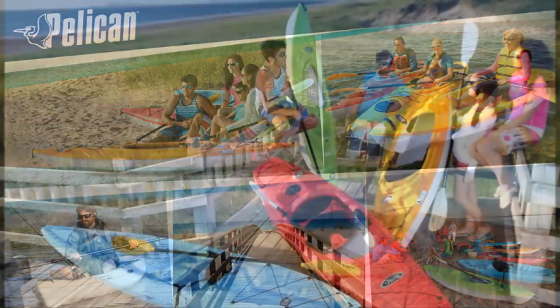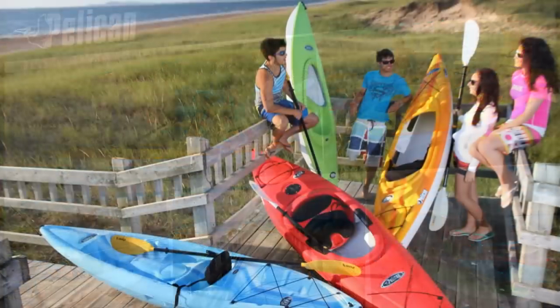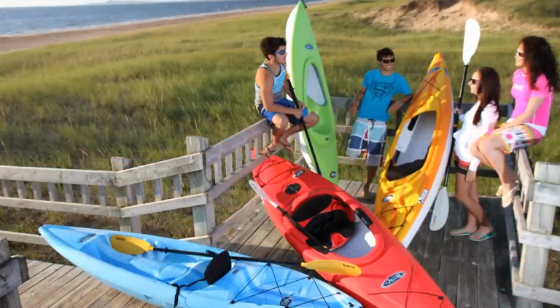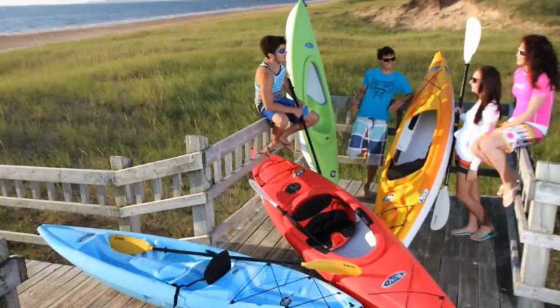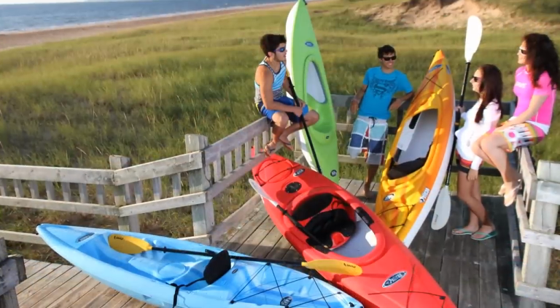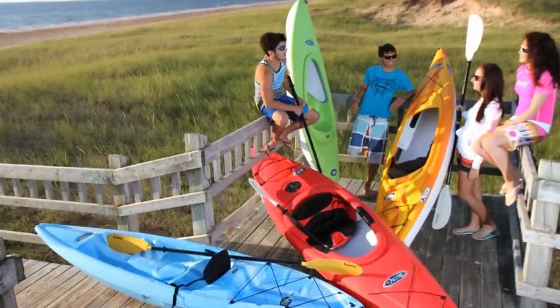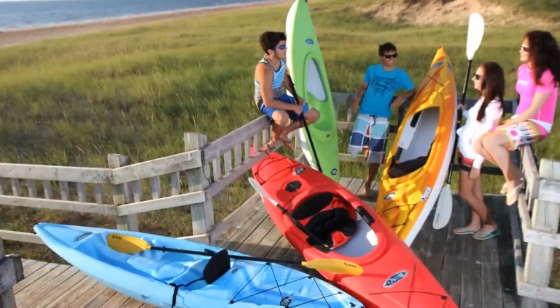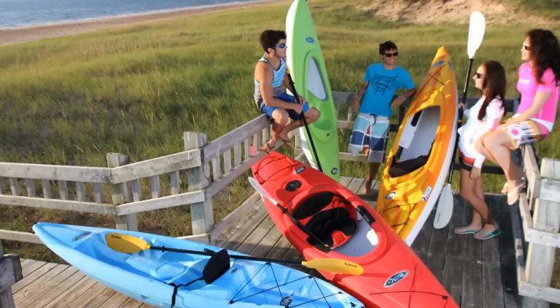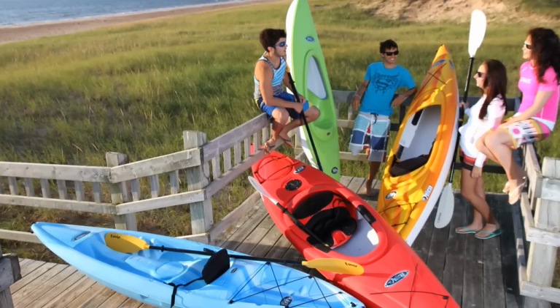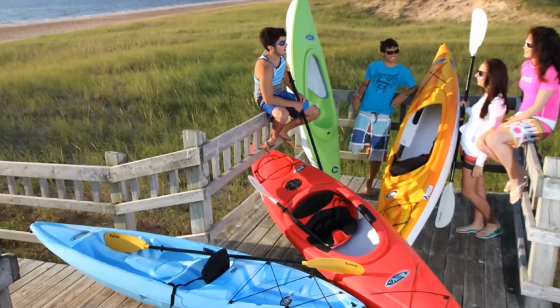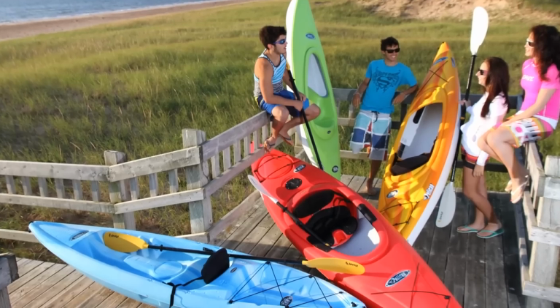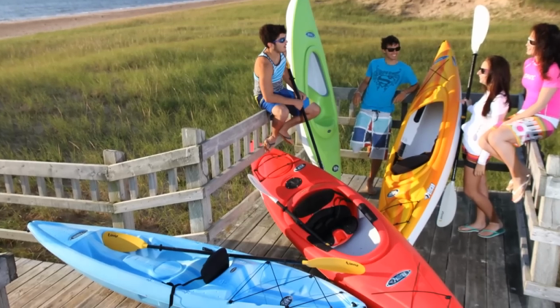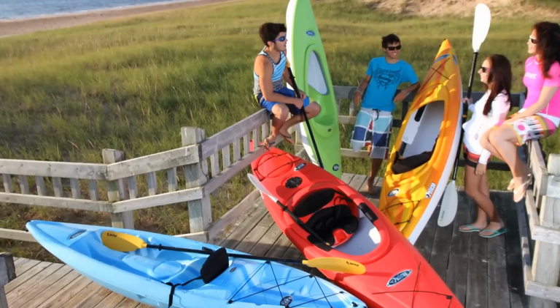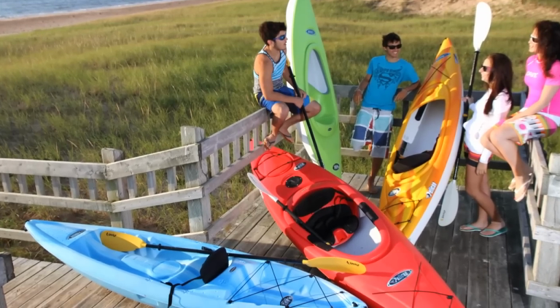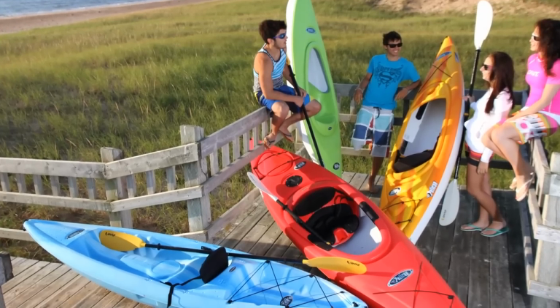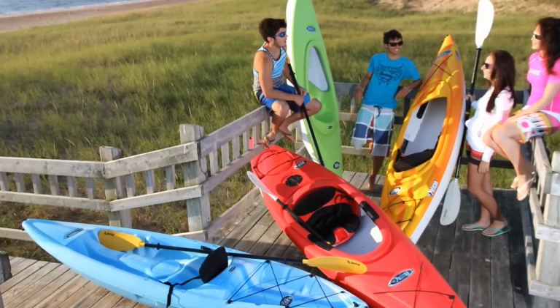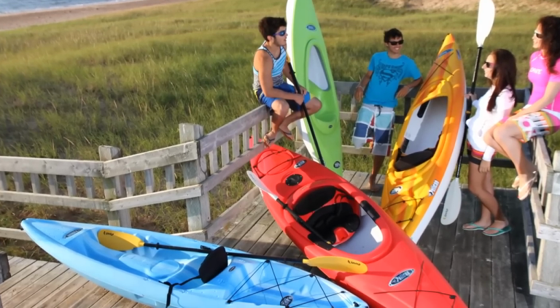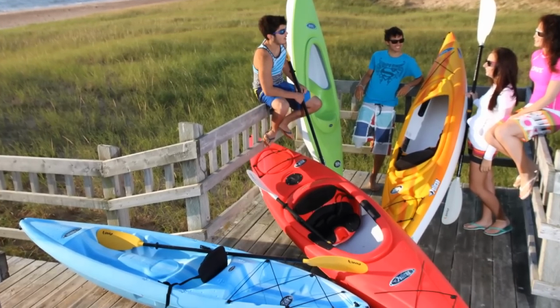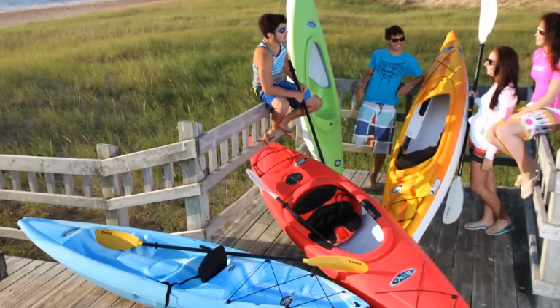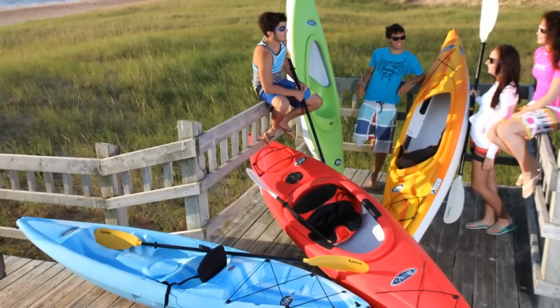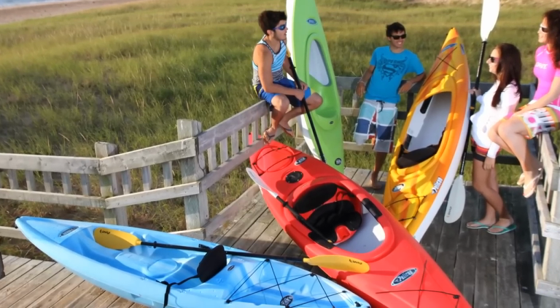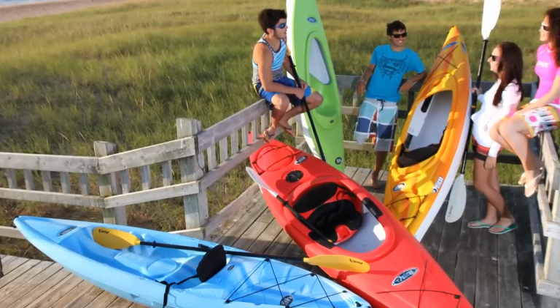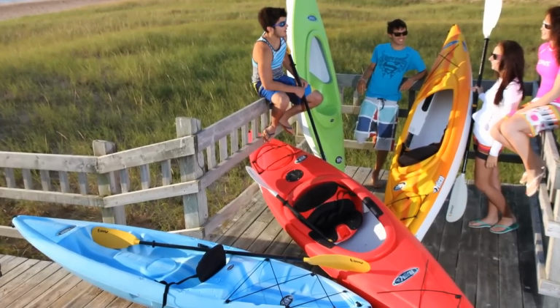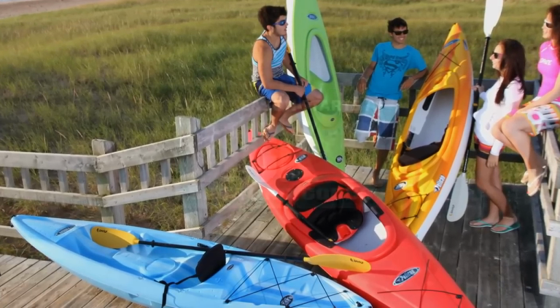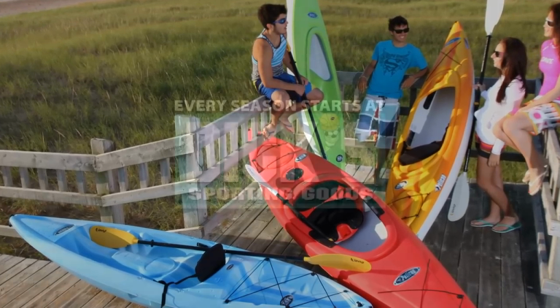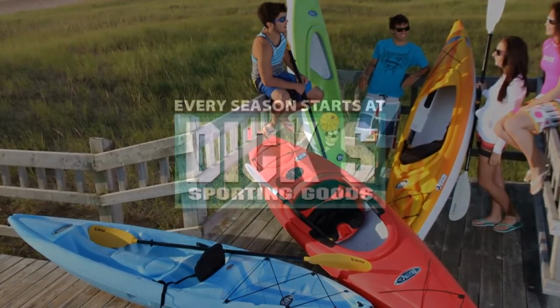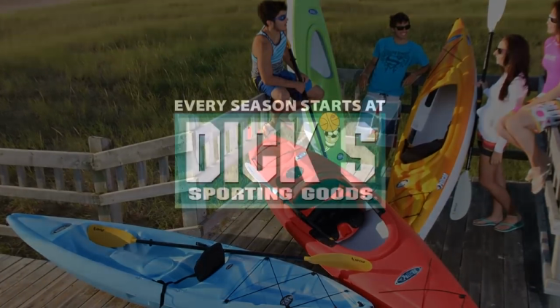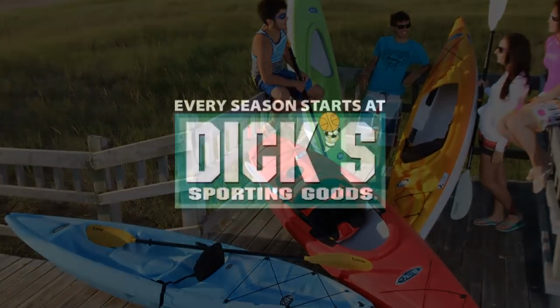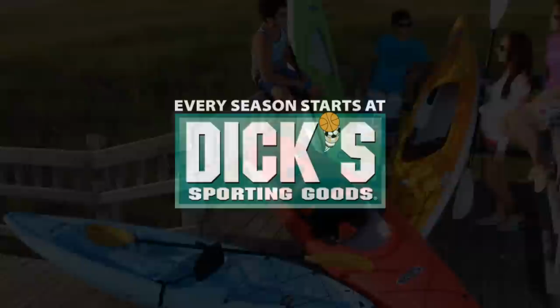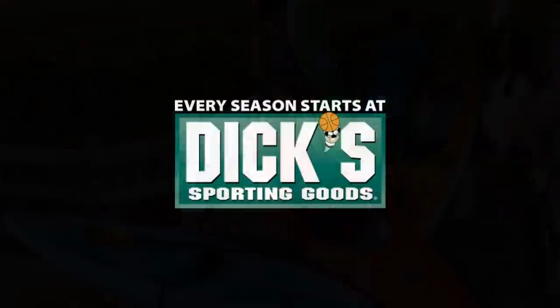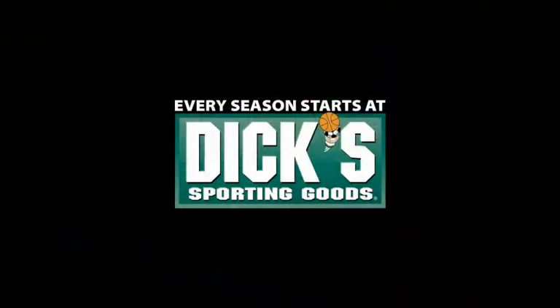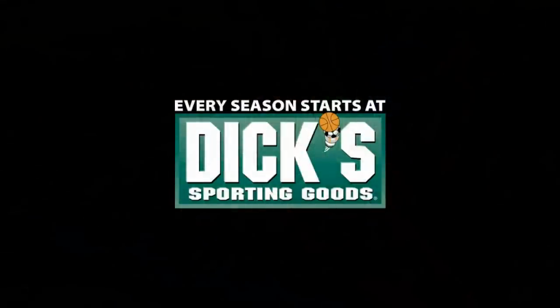Thanks for taking a few minutes to find out more about the Pelican Maverick 100X, available exclusively at Dick's Sporting Goods.